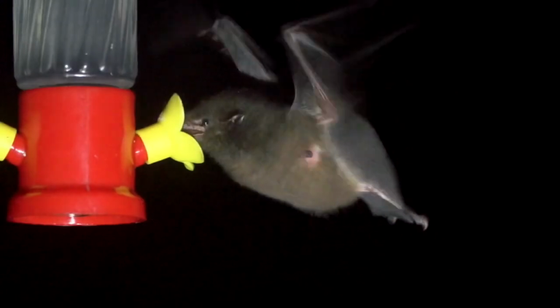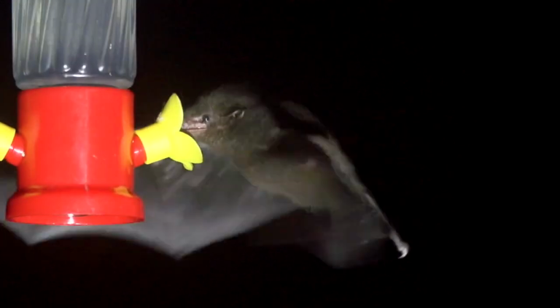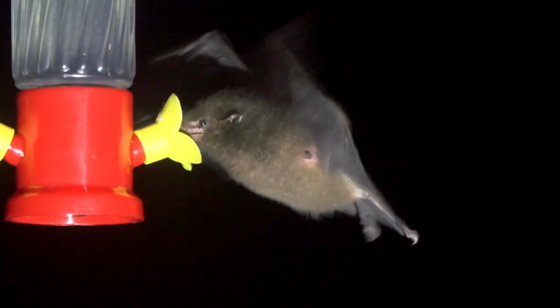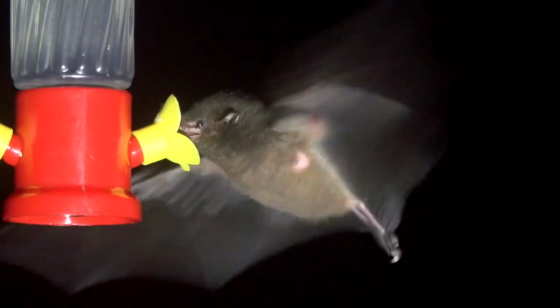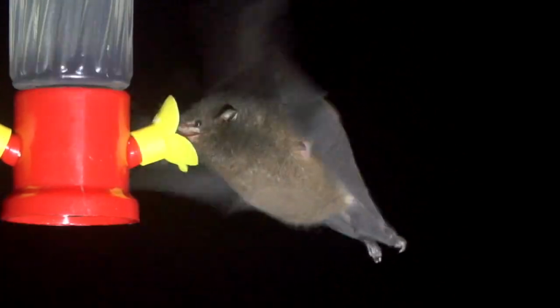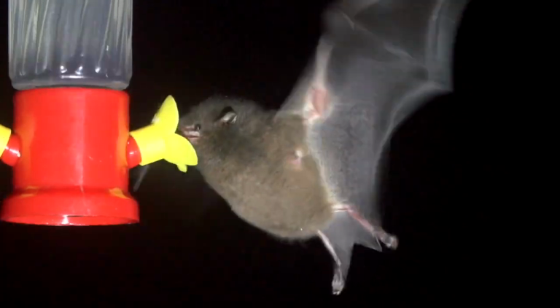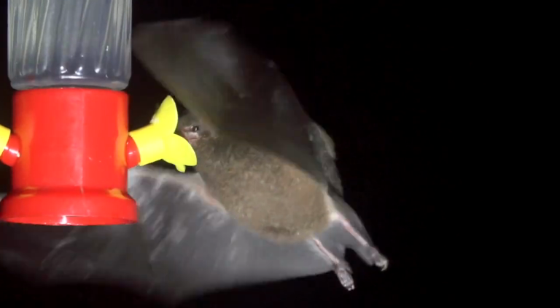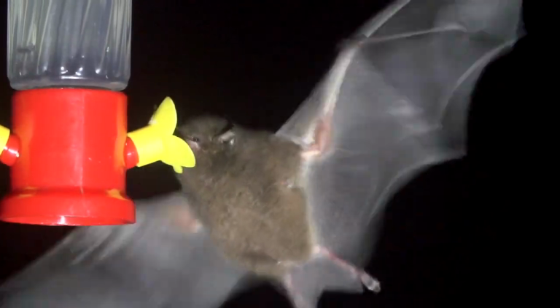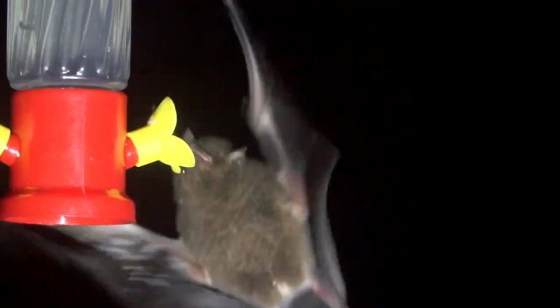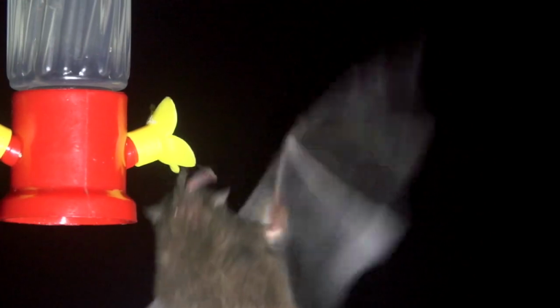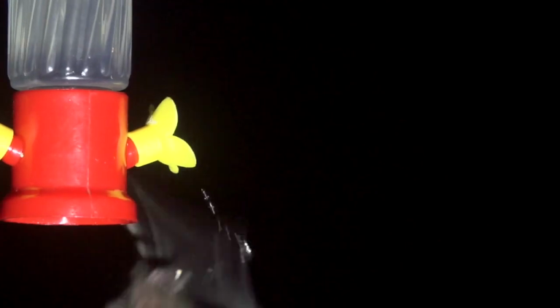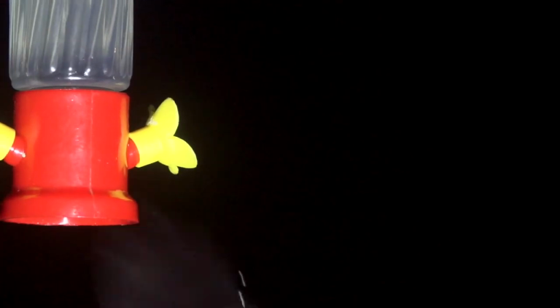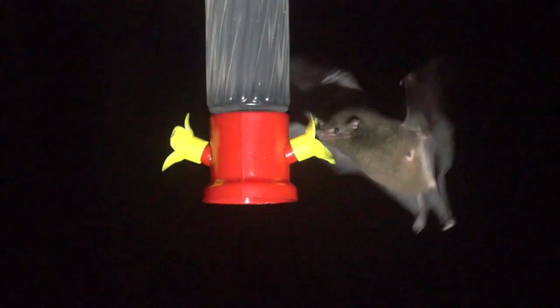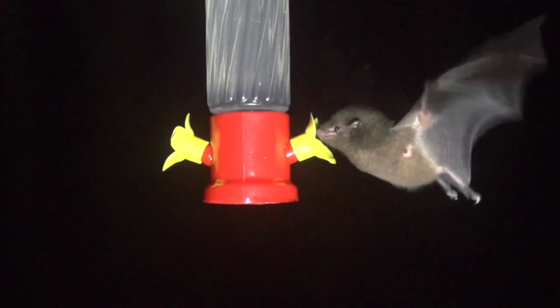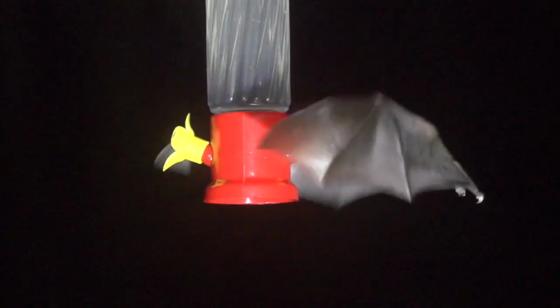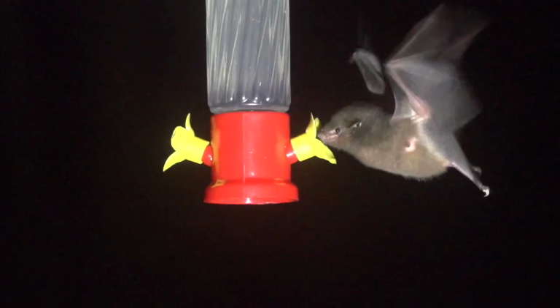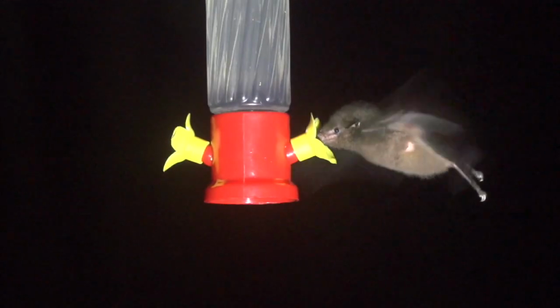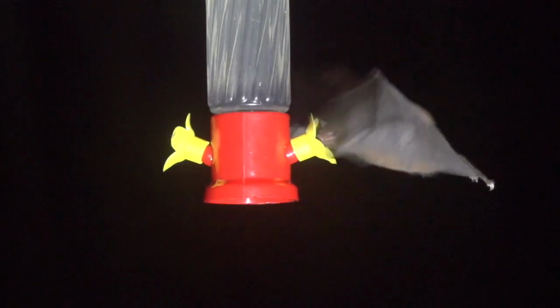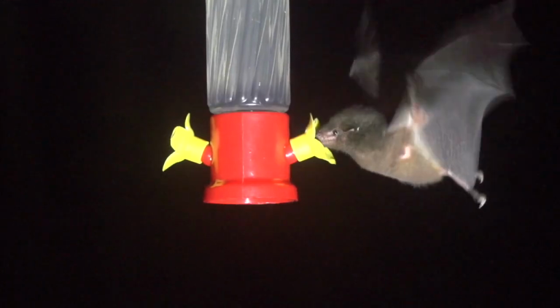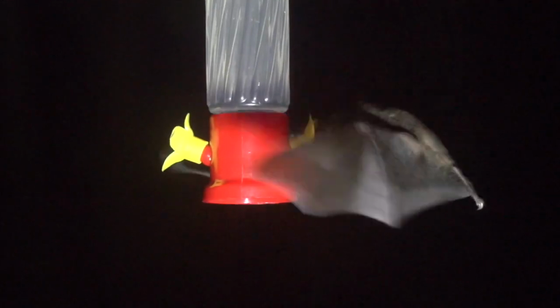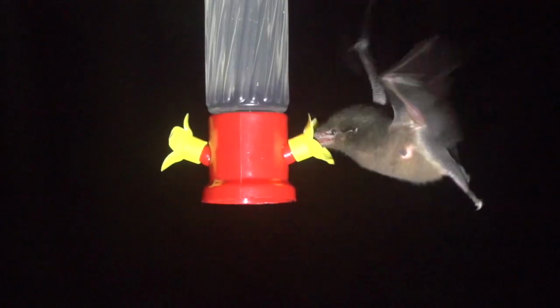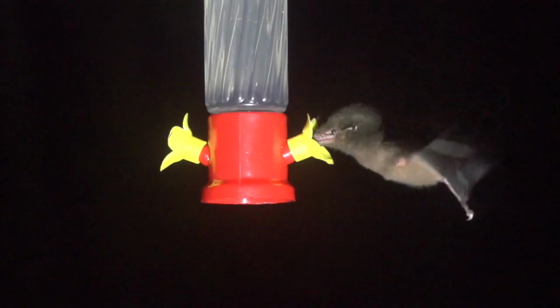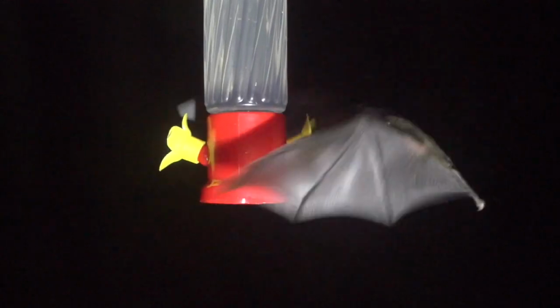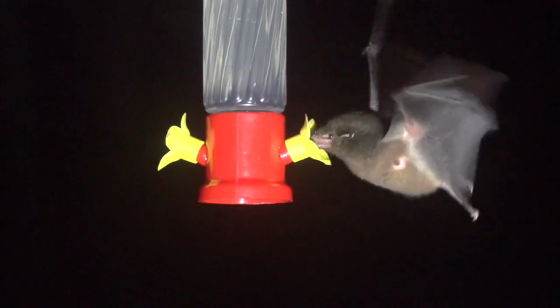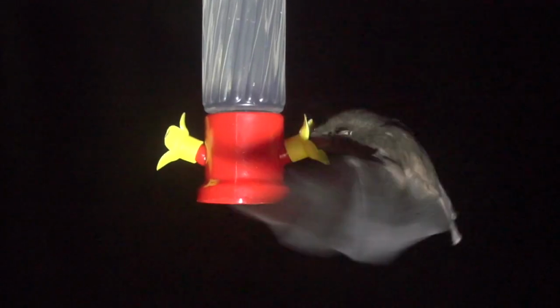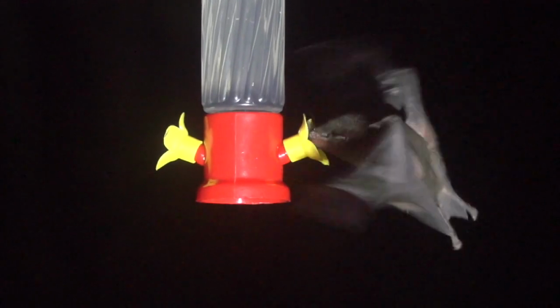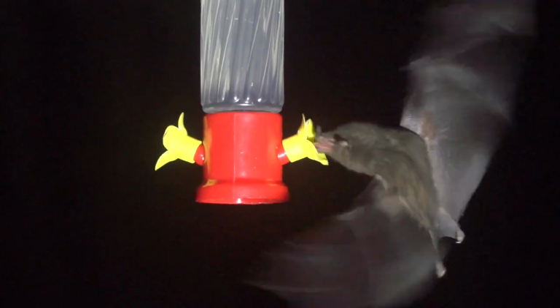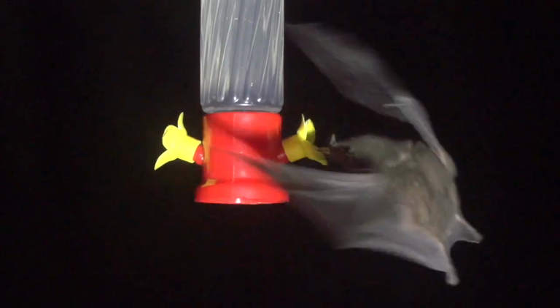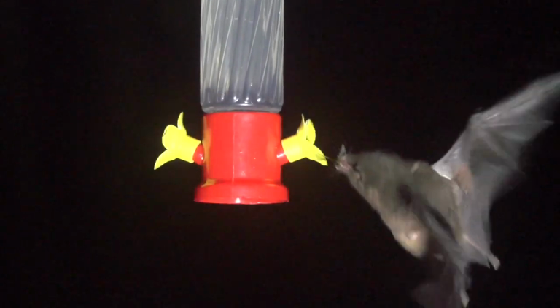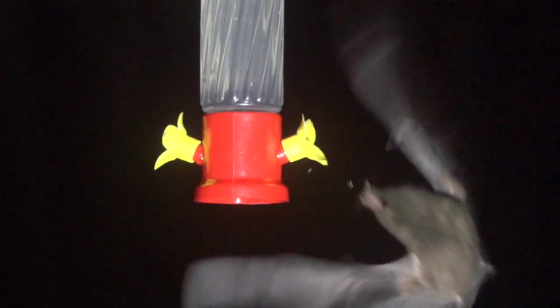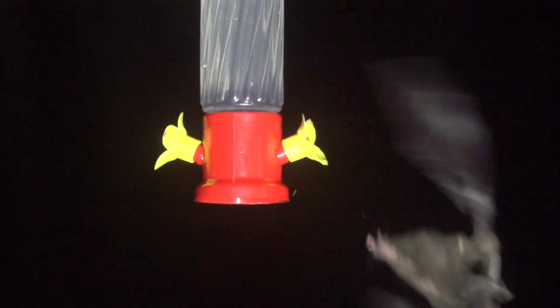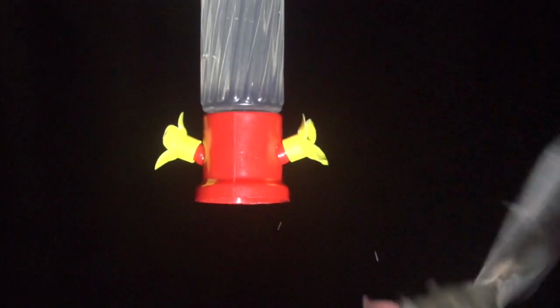Tough to see. Agree. Sugar is cheap, so leave your hummingbird feeders out at night.